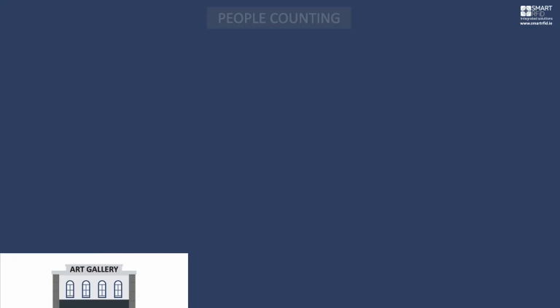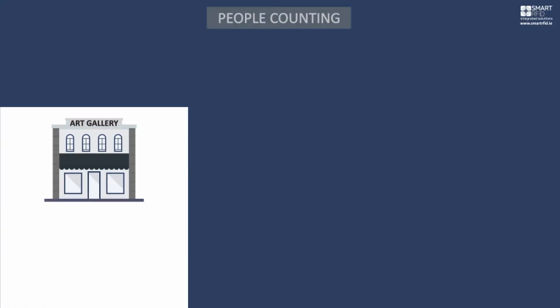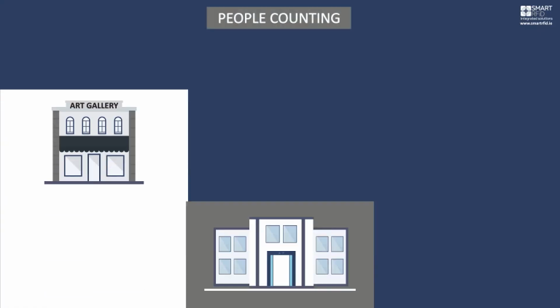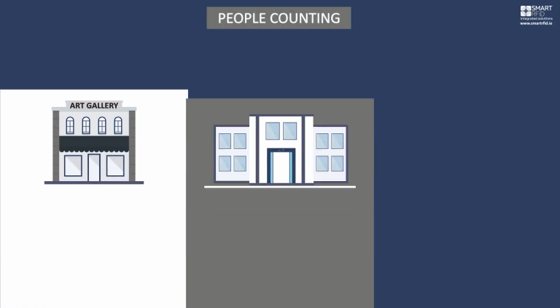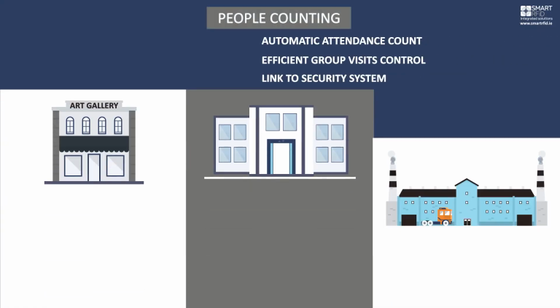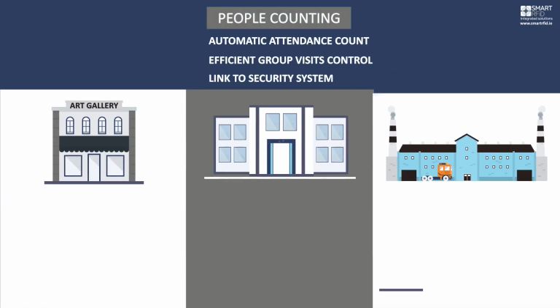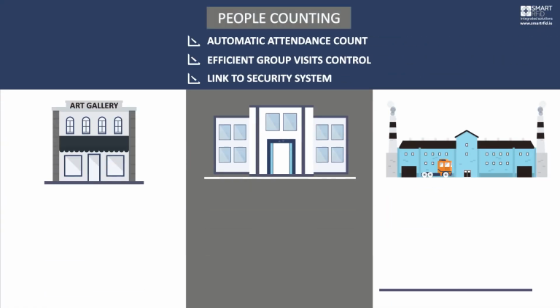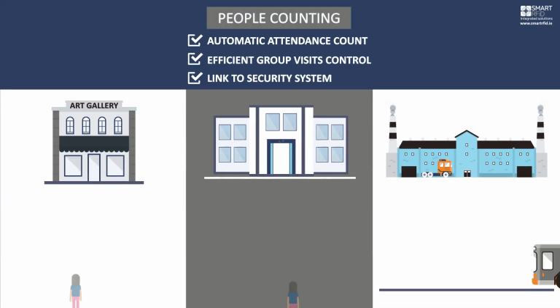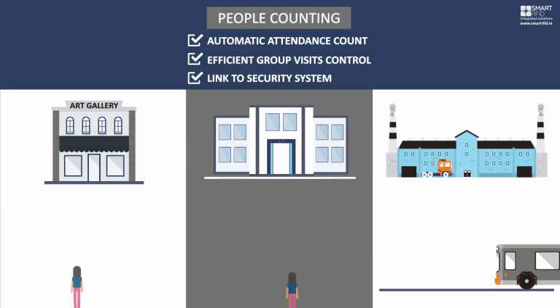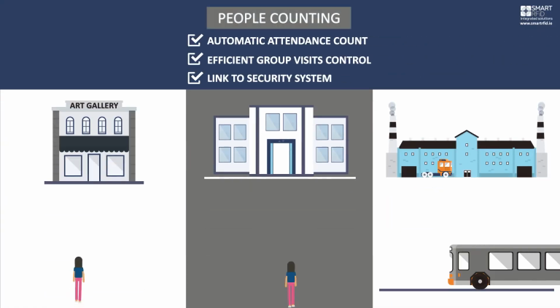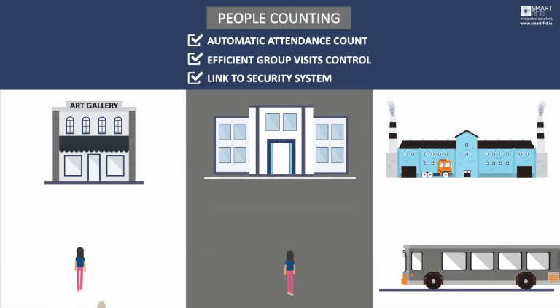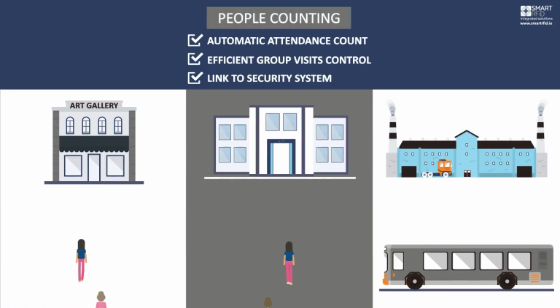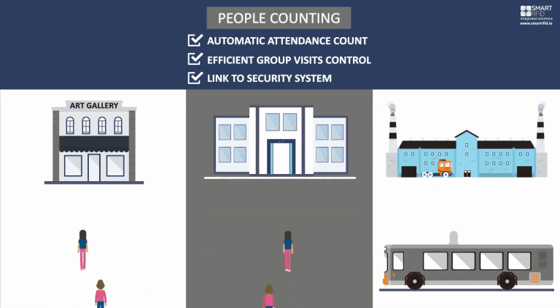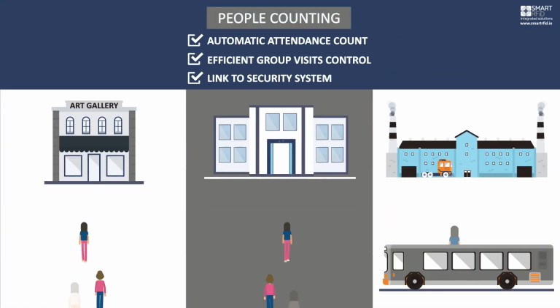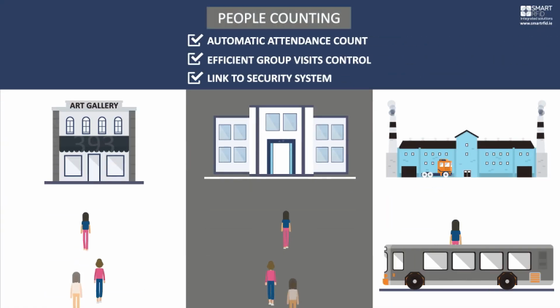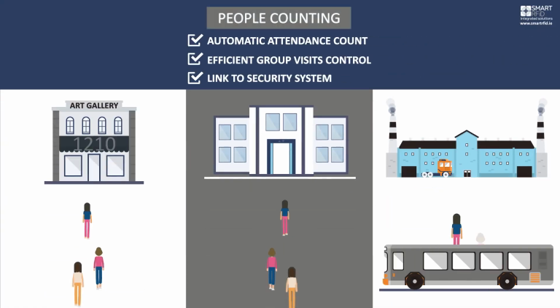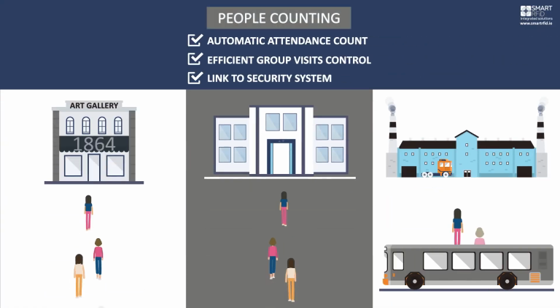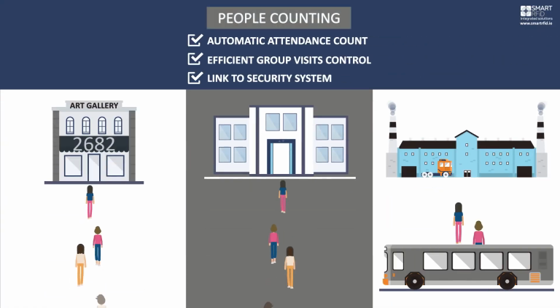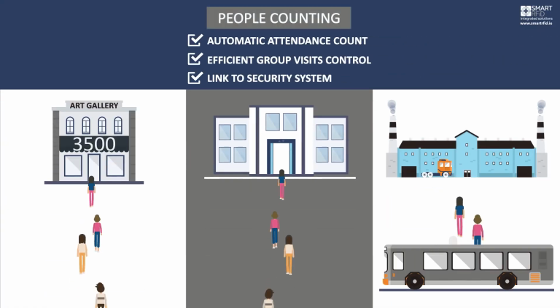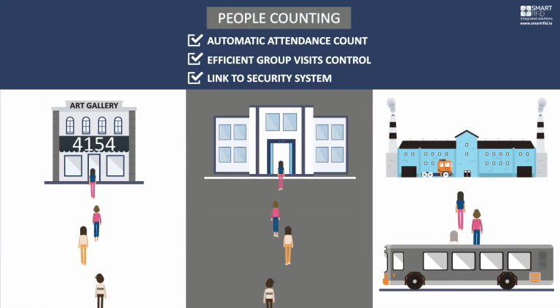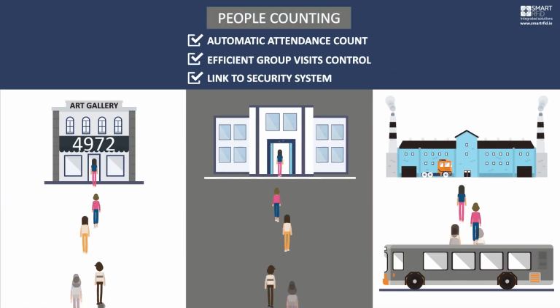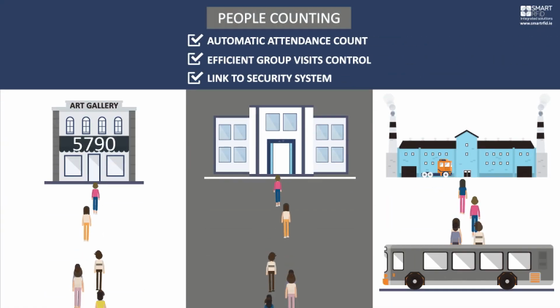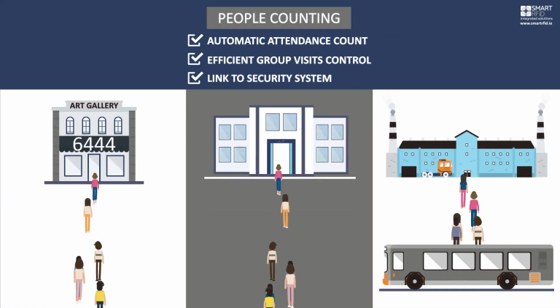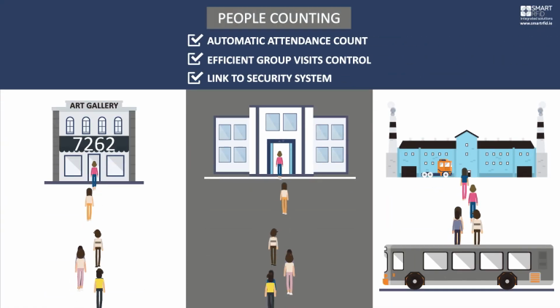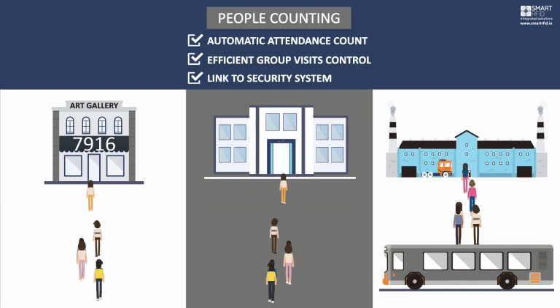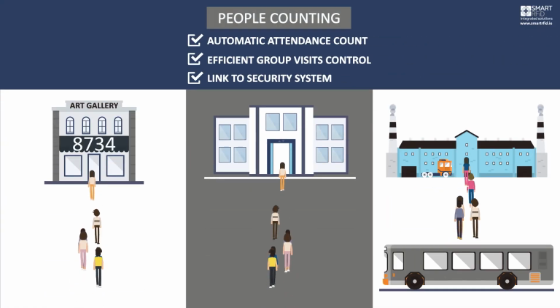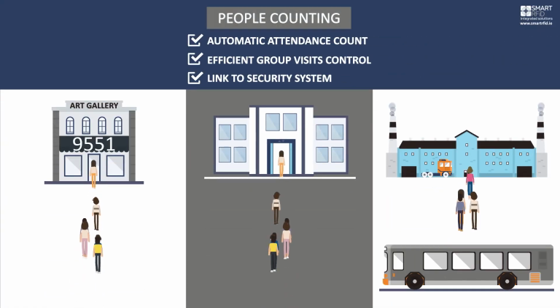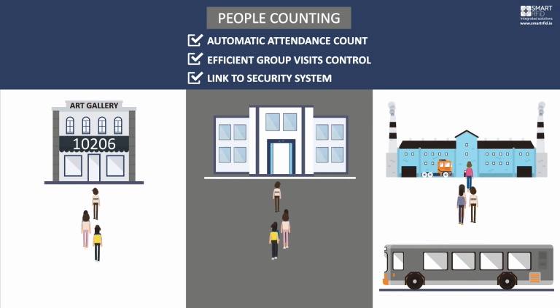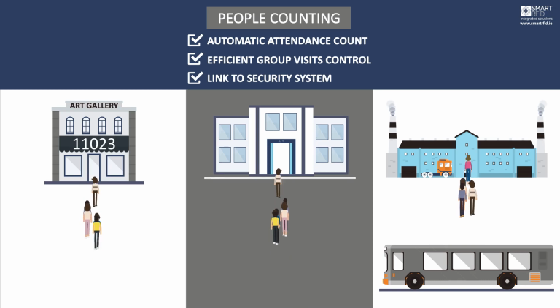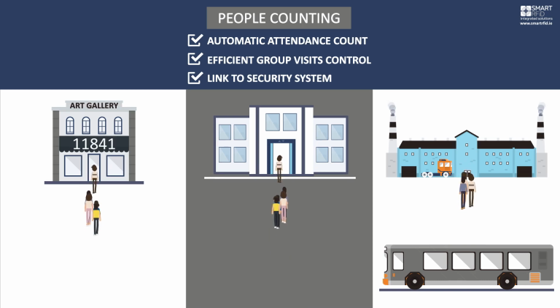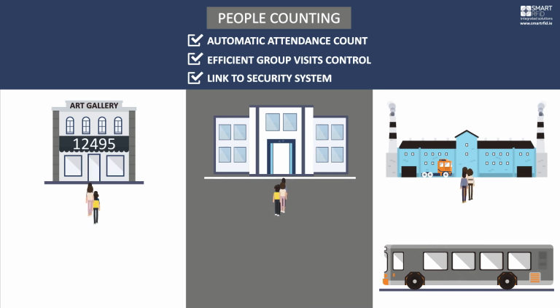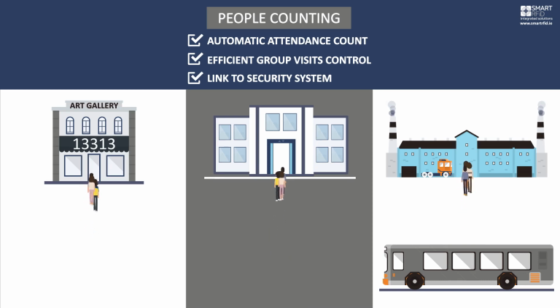People counting. Access attendance. Large groups of people arriving counted in real-time.